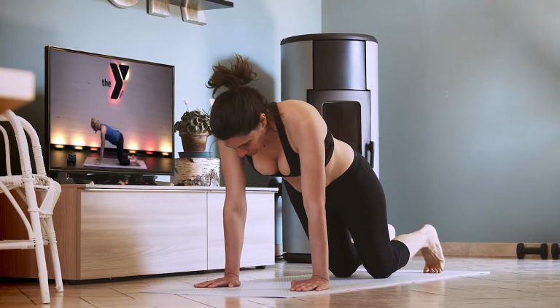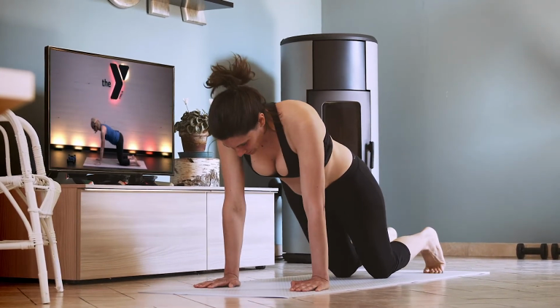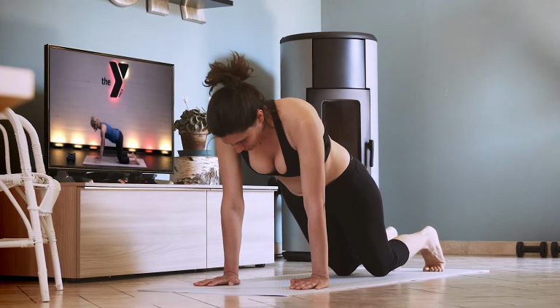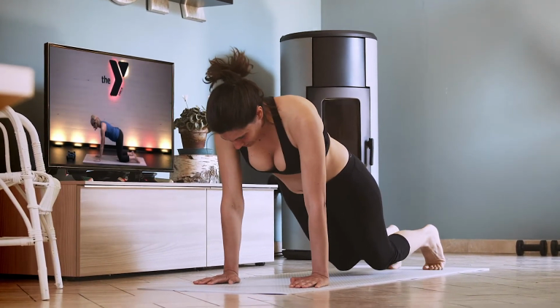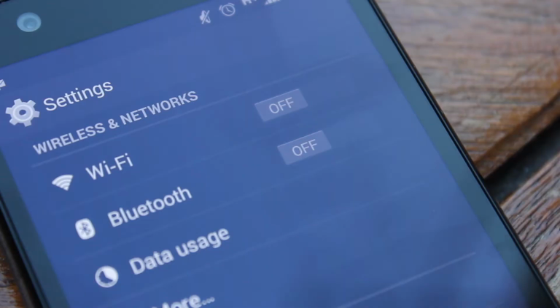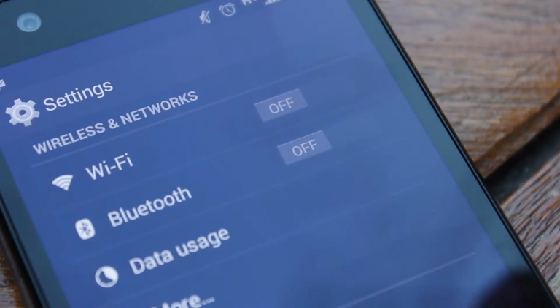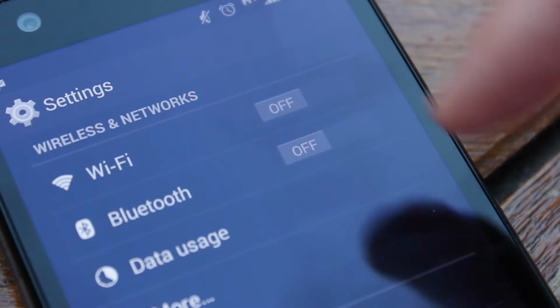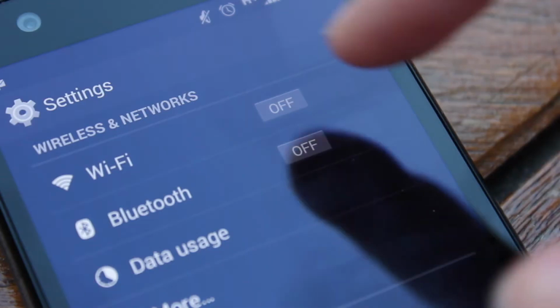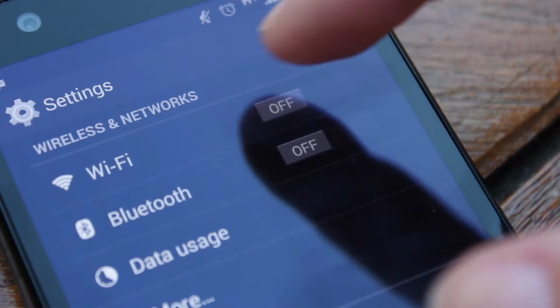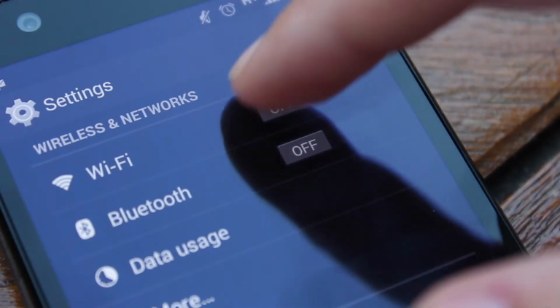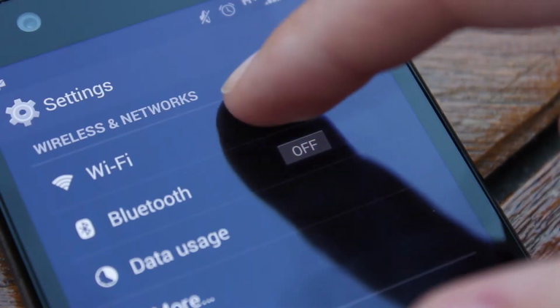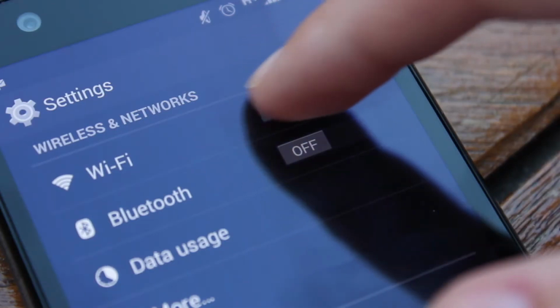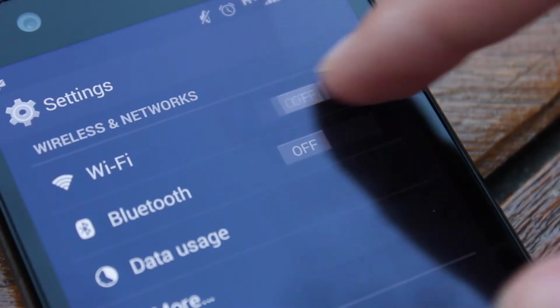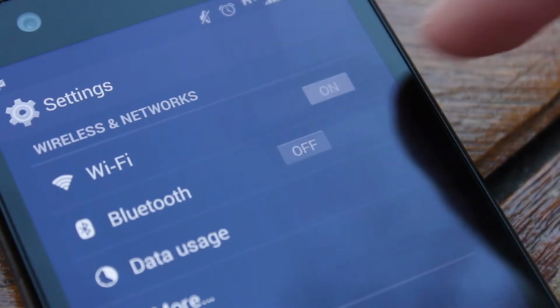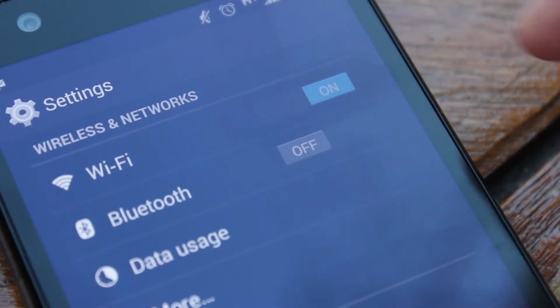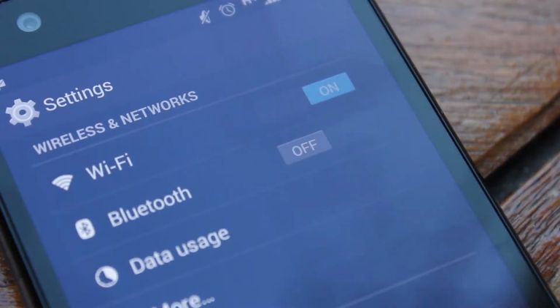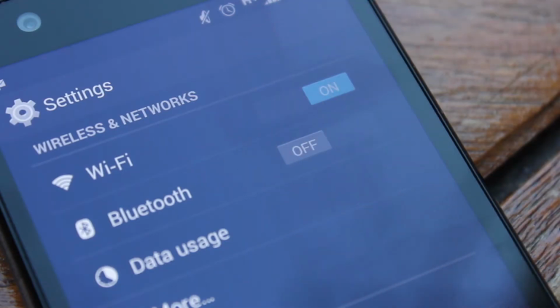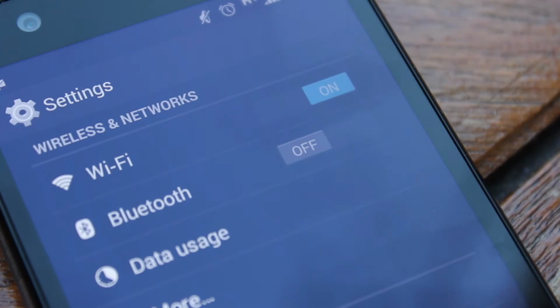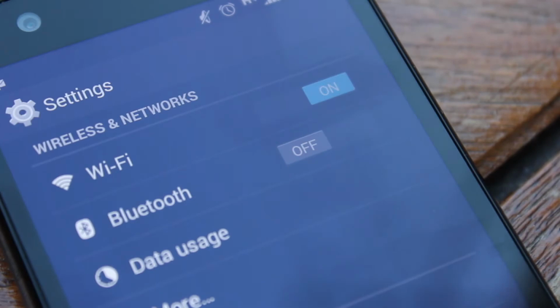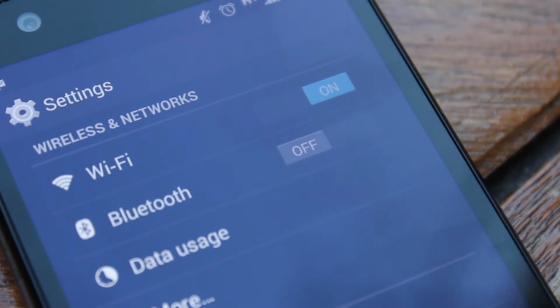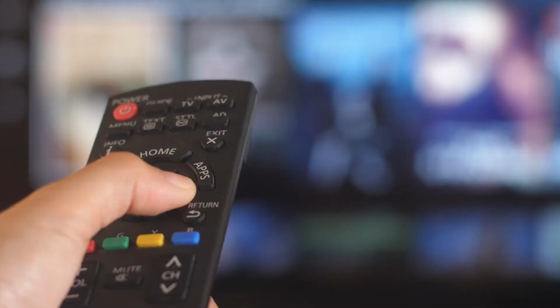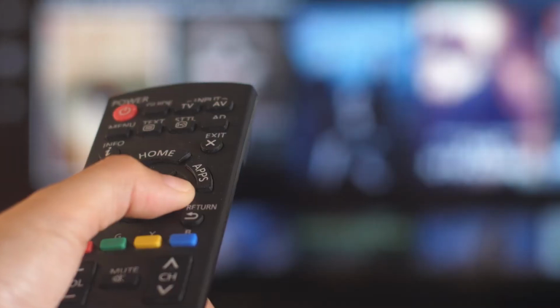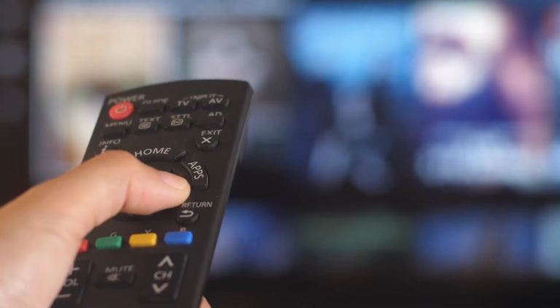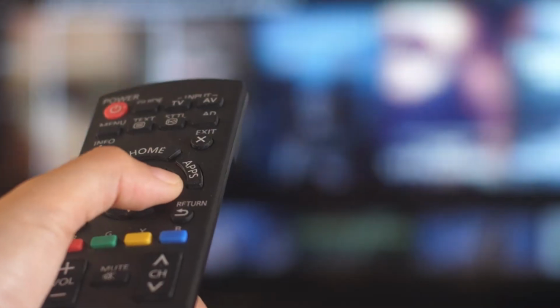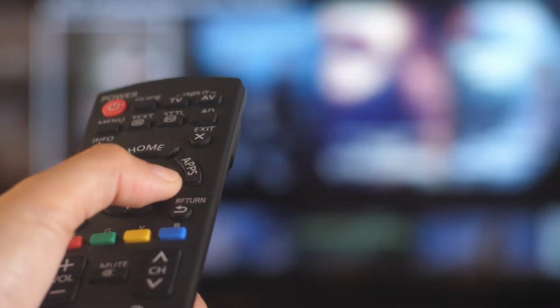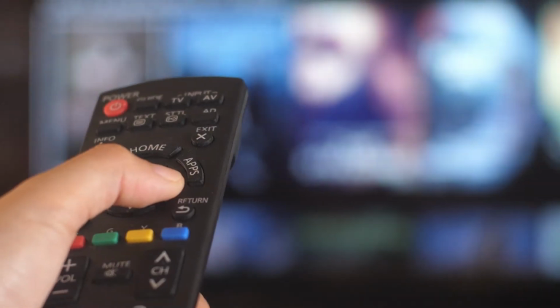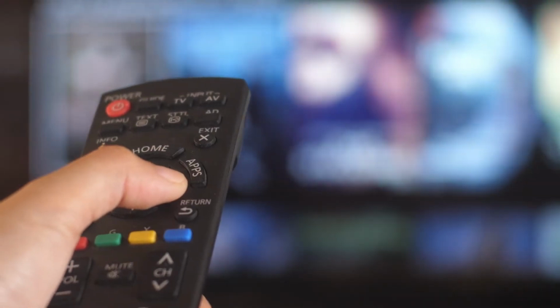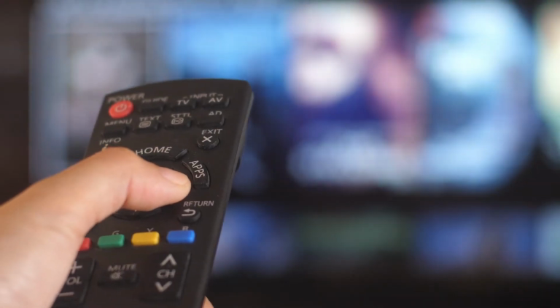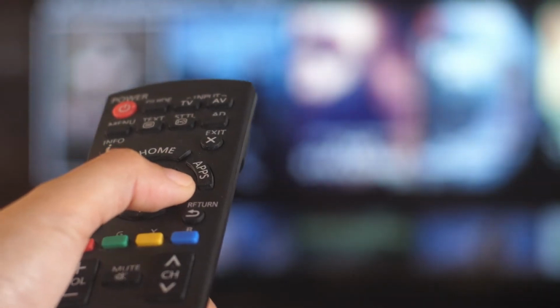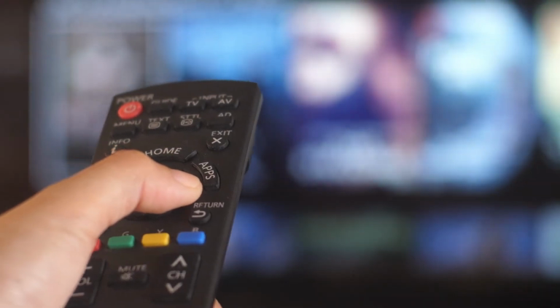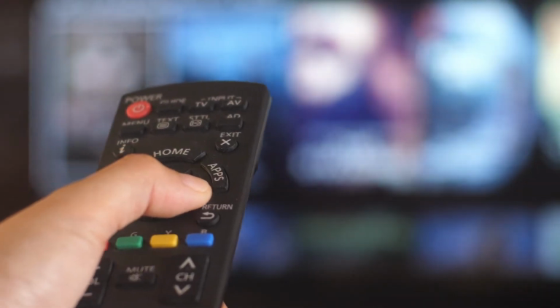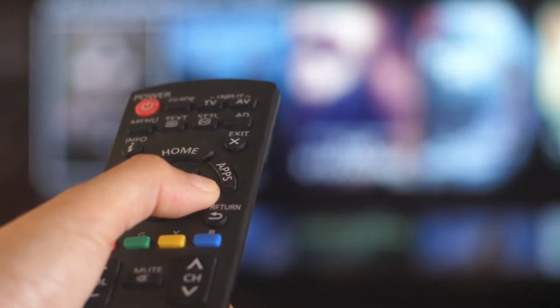First, connect your device to the same Wi-Fi network as your TV or casting device.